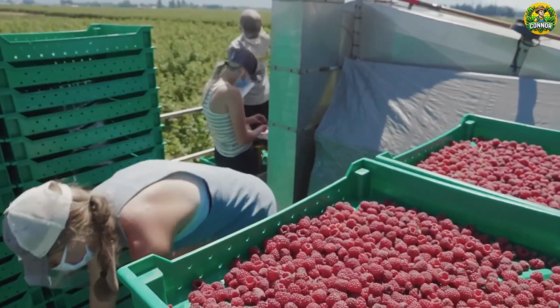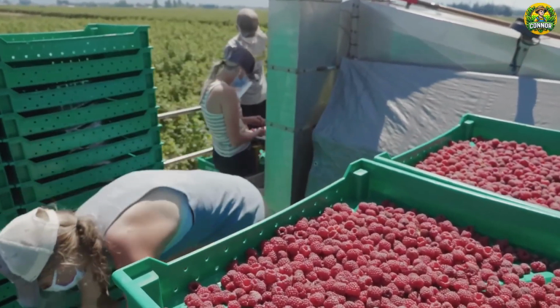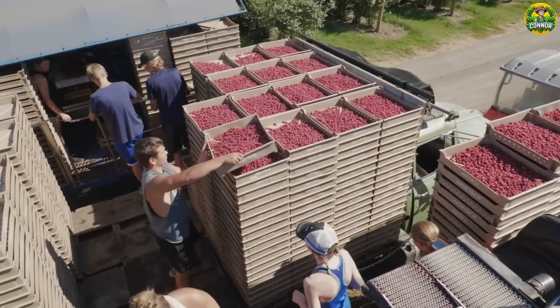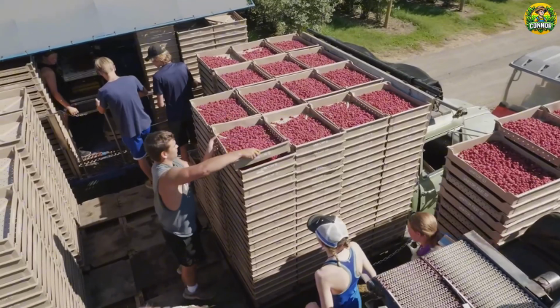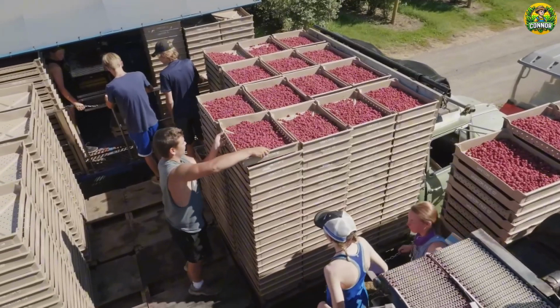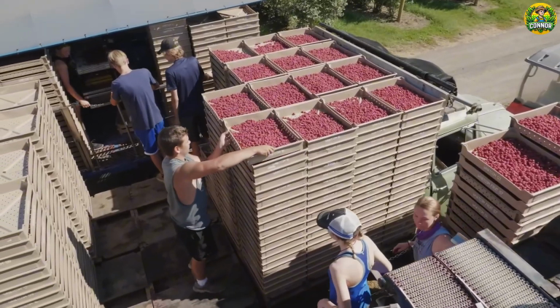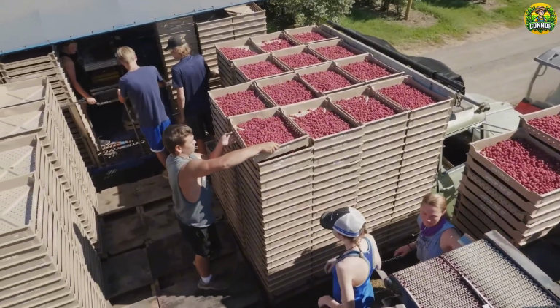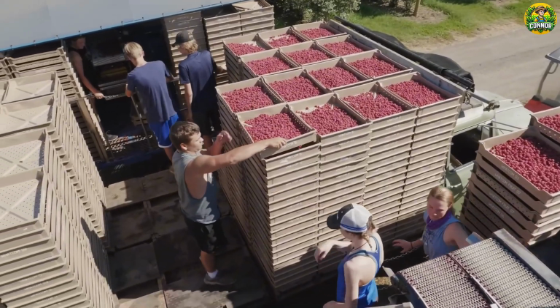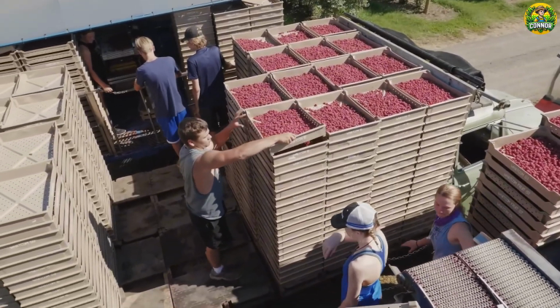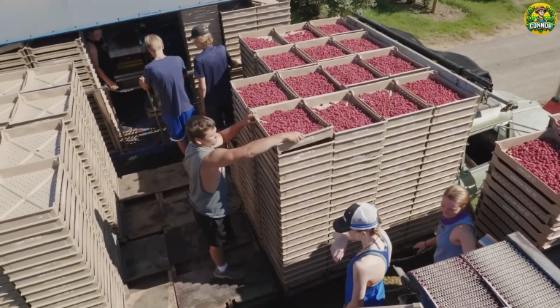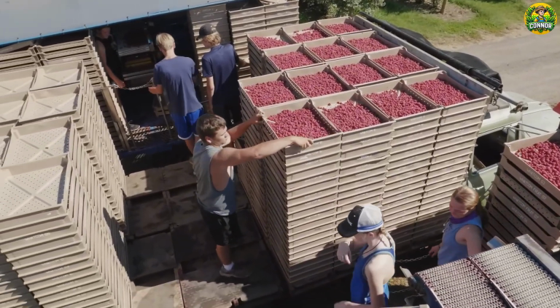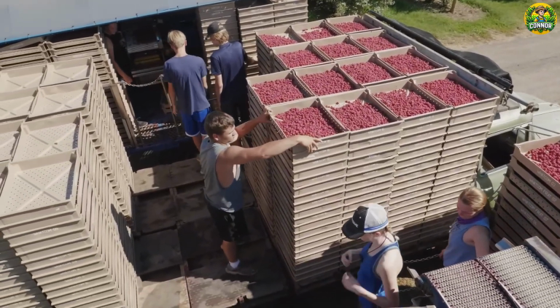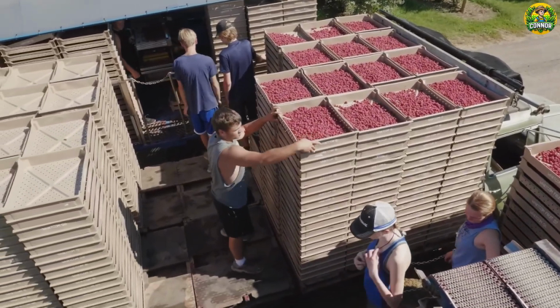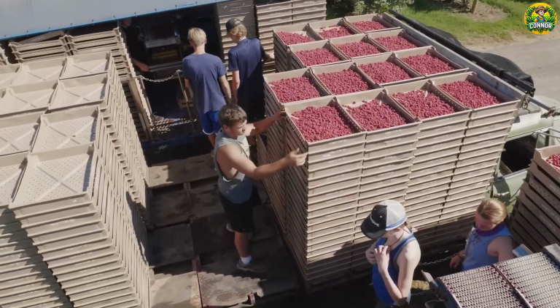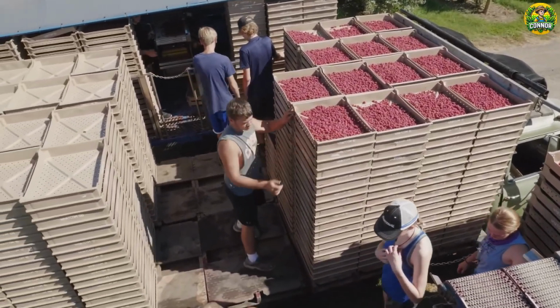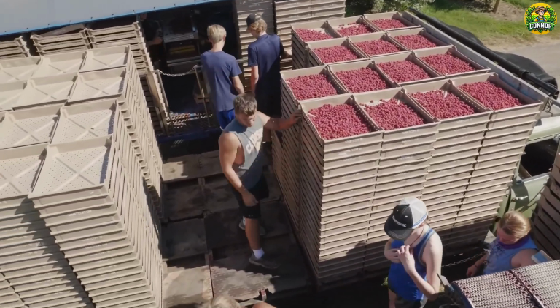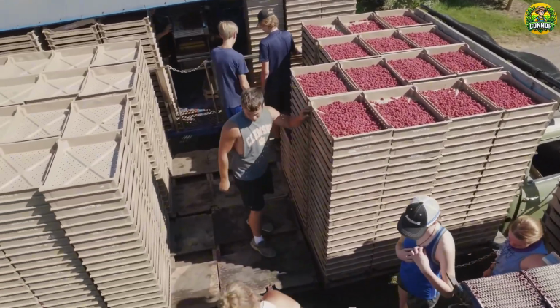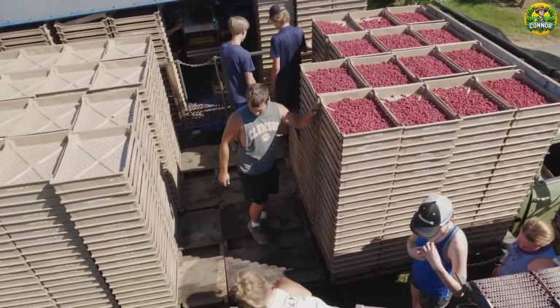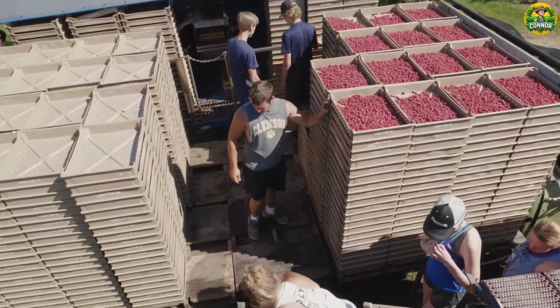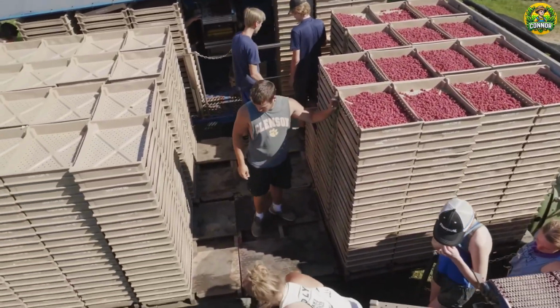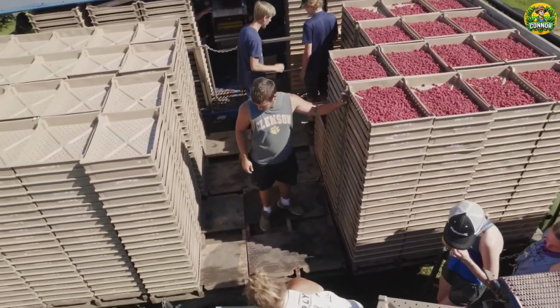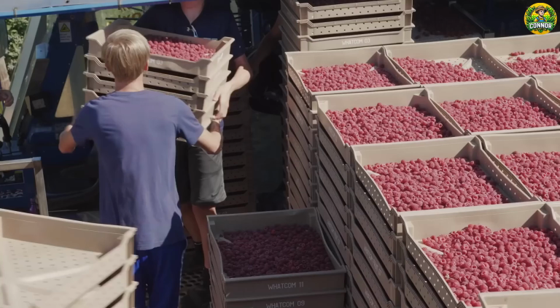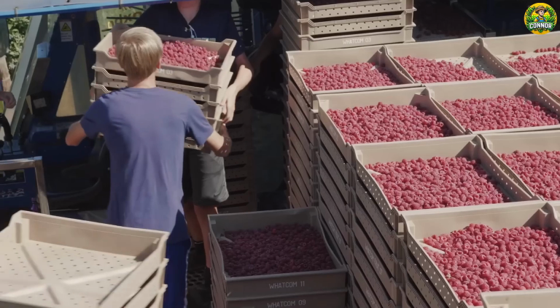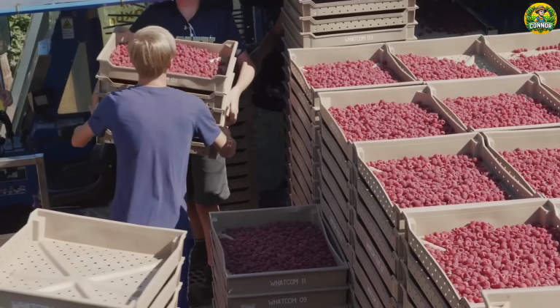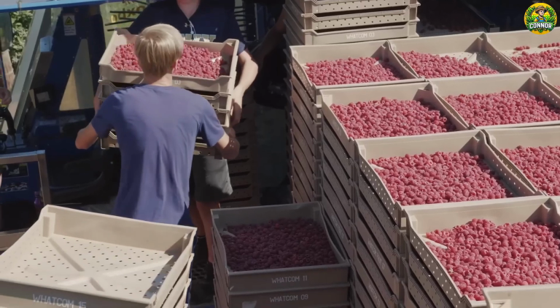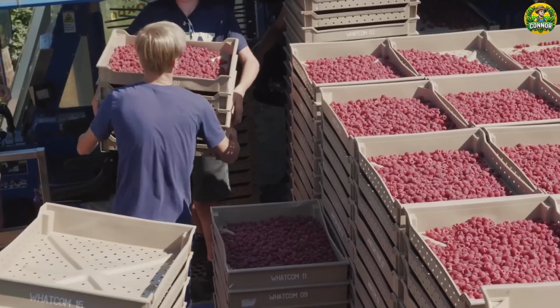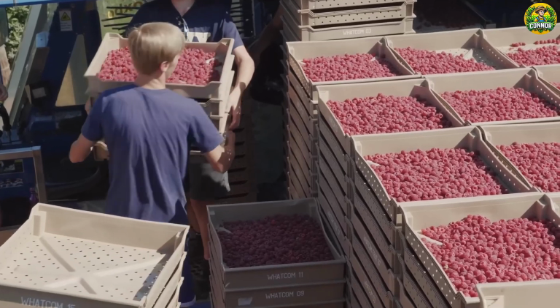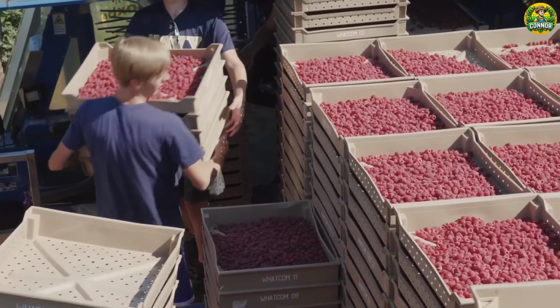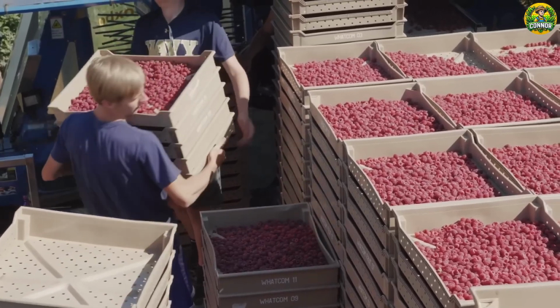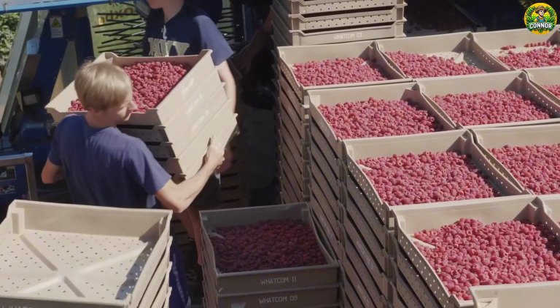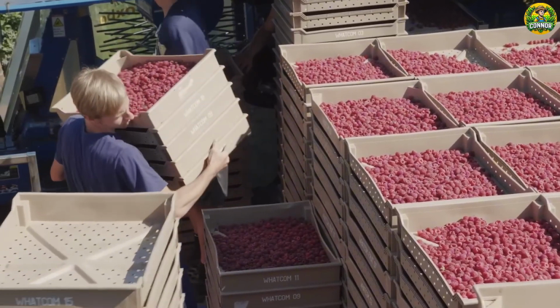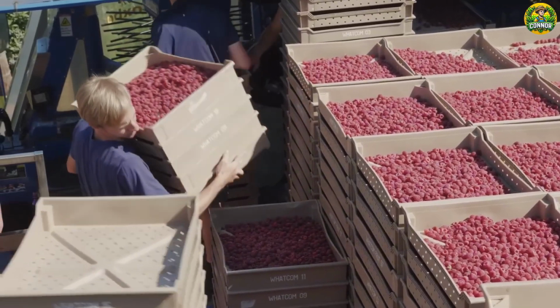Next, trays of berries are loaded onto trucks to be transported to the processing factory.